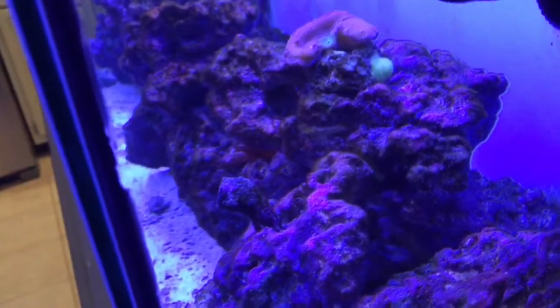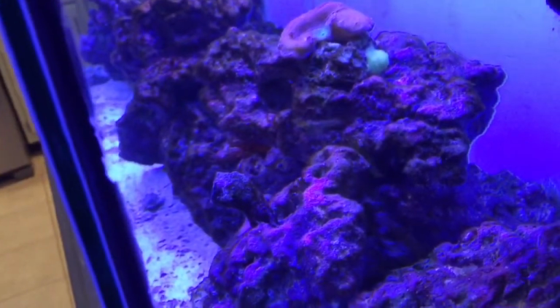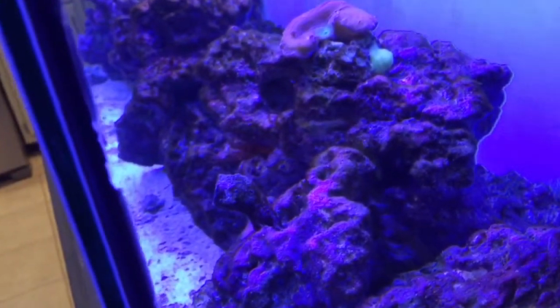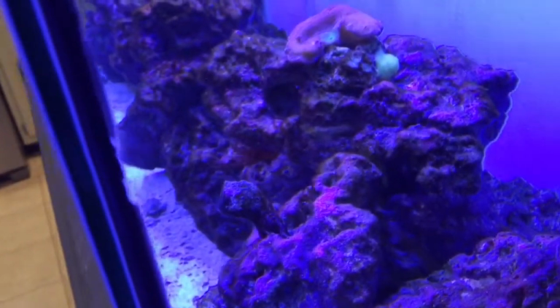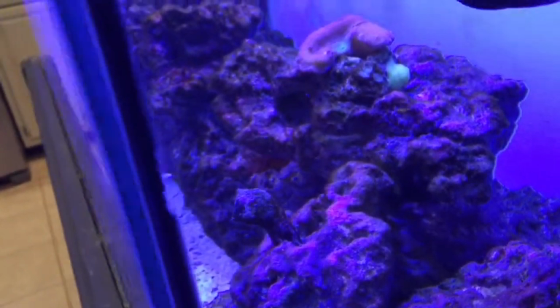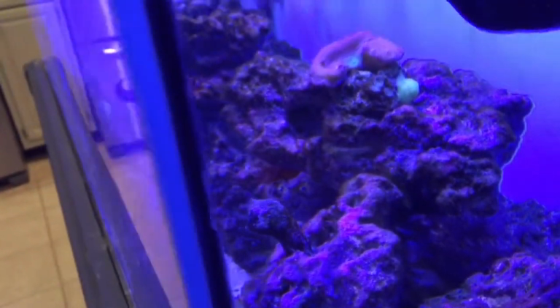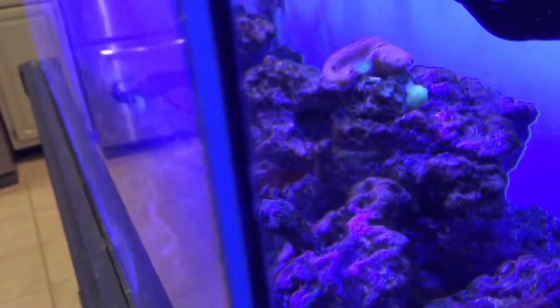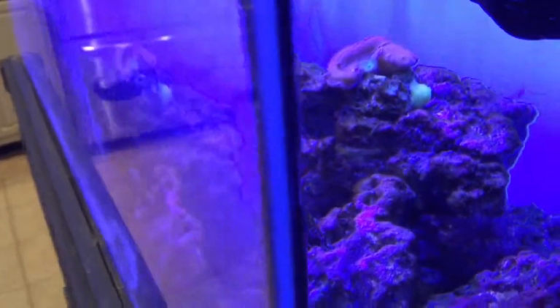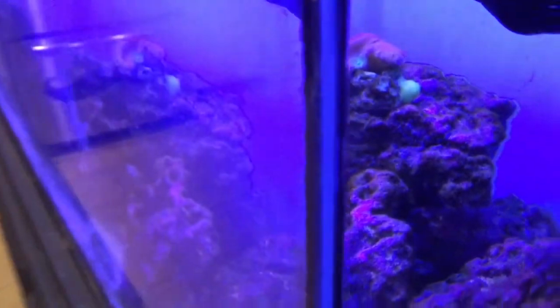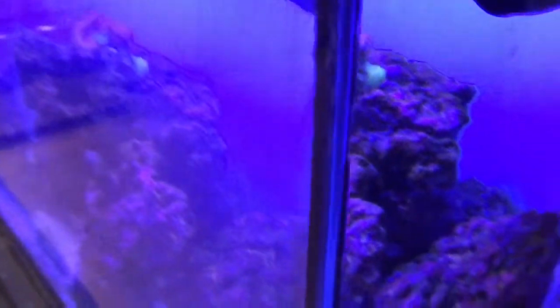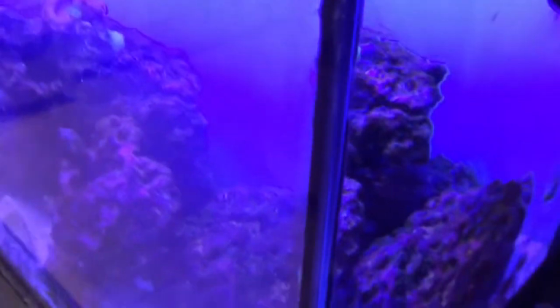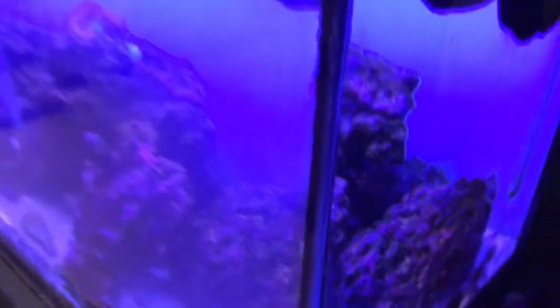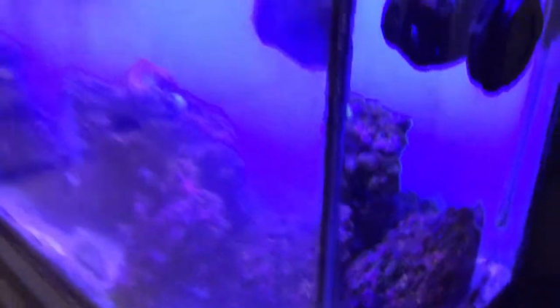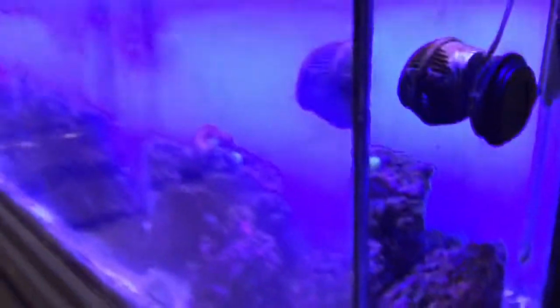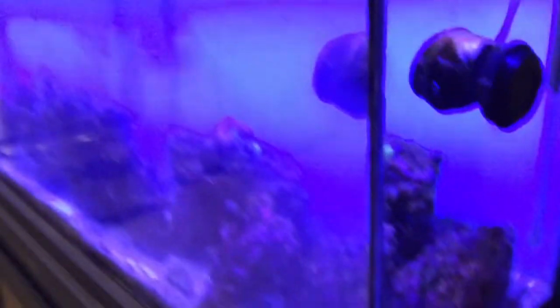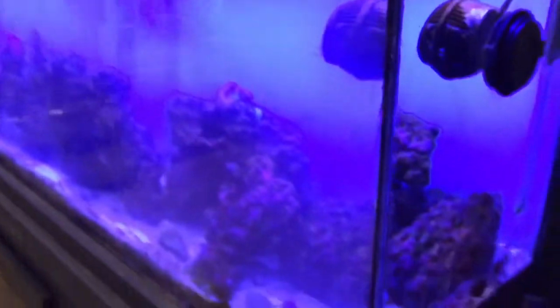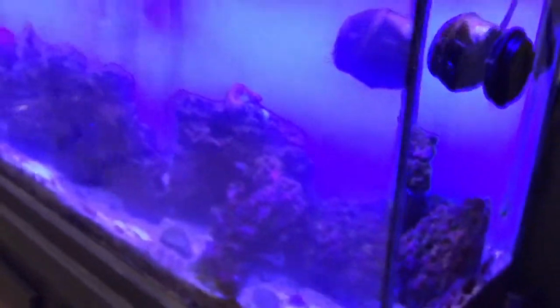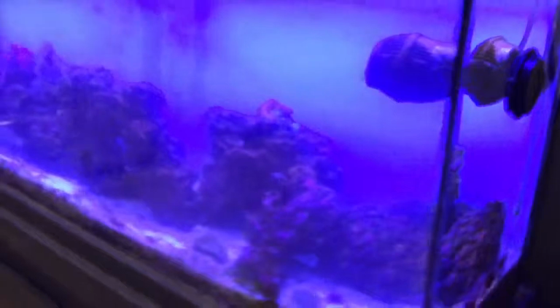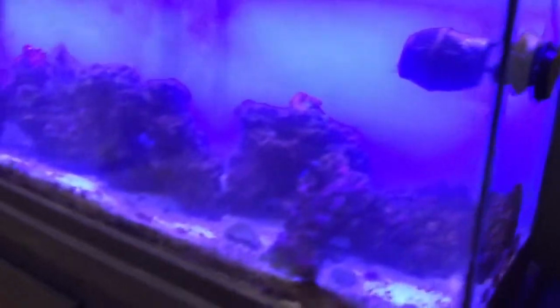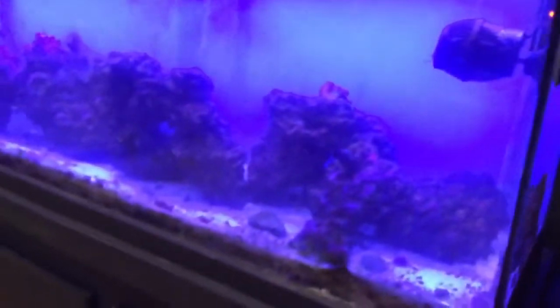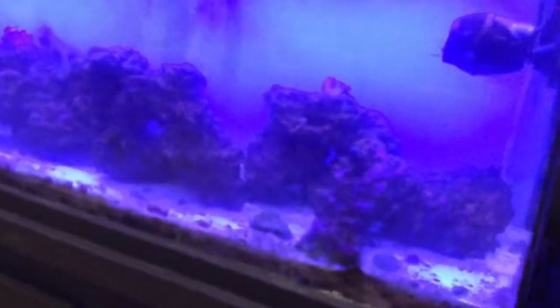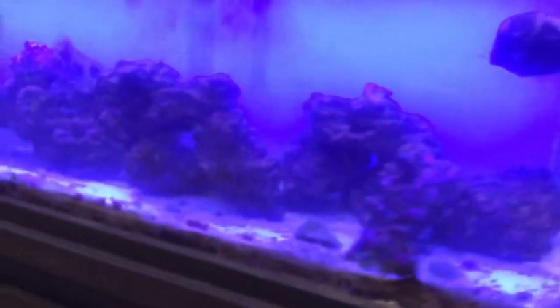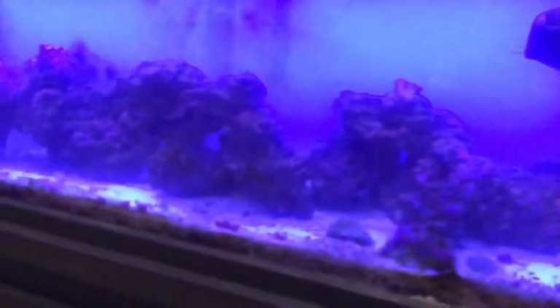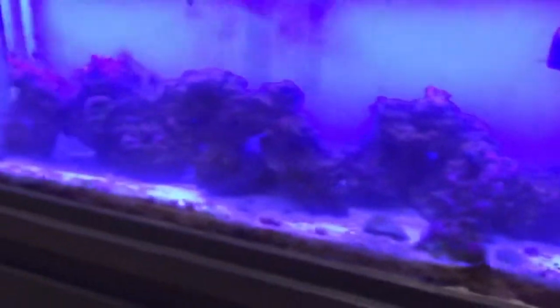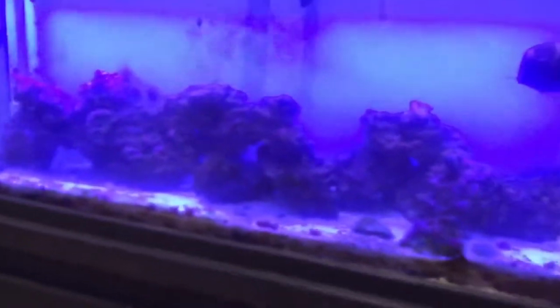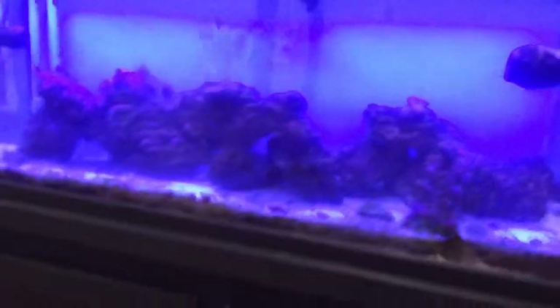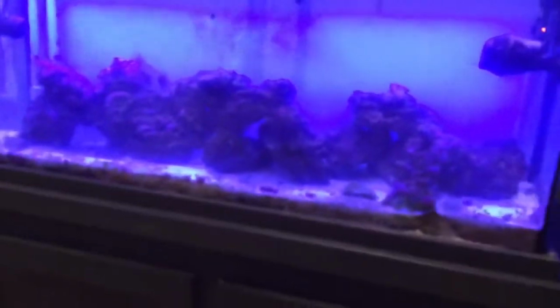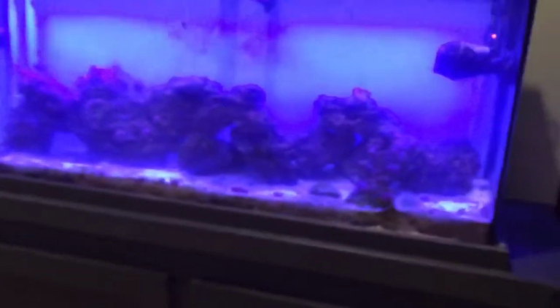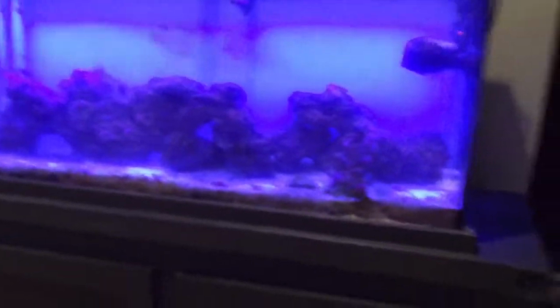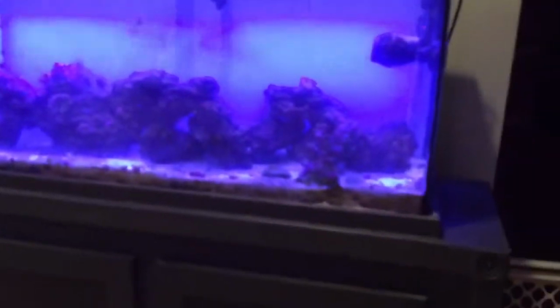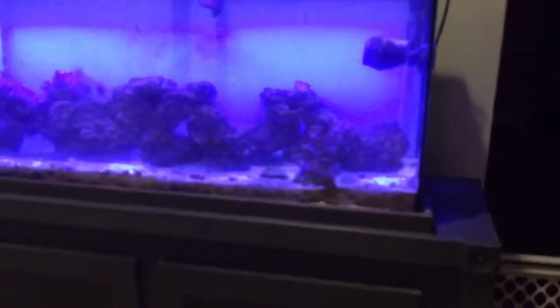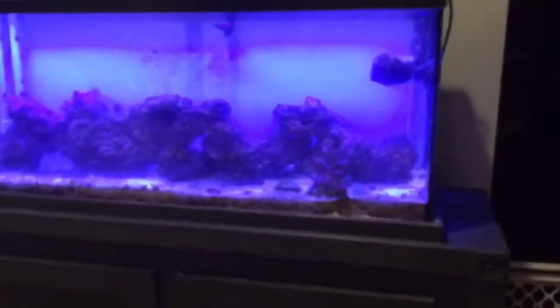I don't know if that's from the phosphates being high or what, but I'm definitely getting this GFO reactor hooked up so I can start that going.